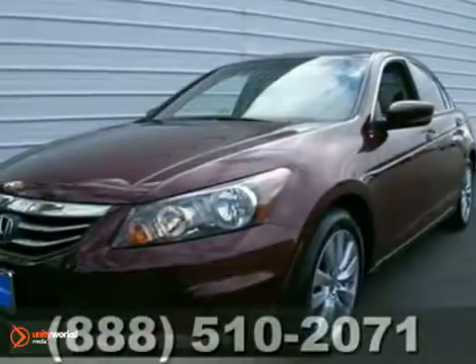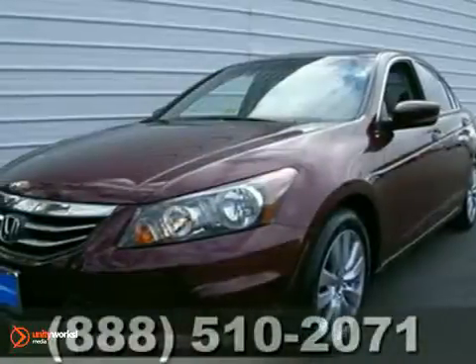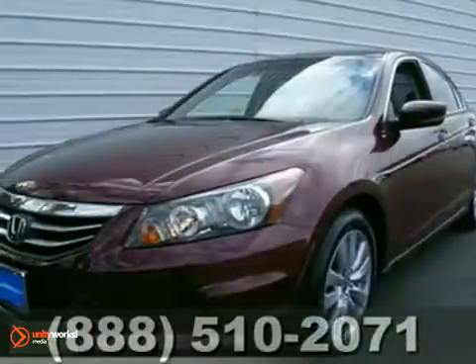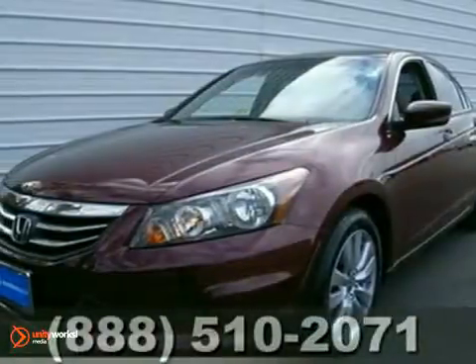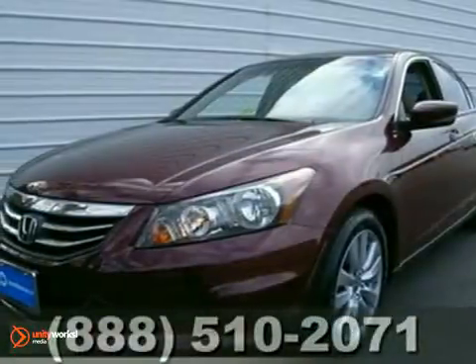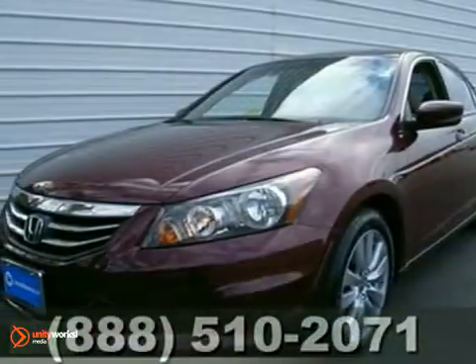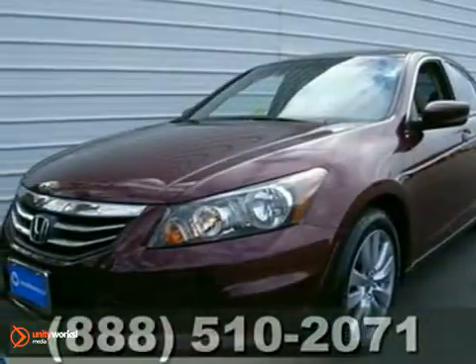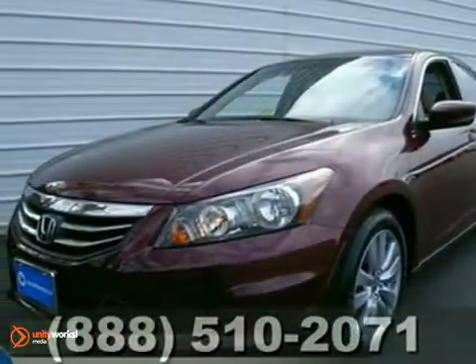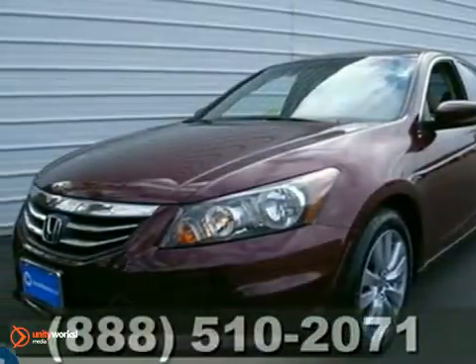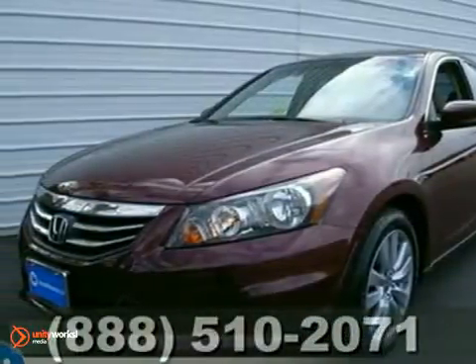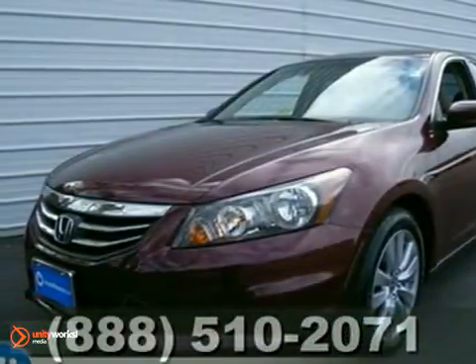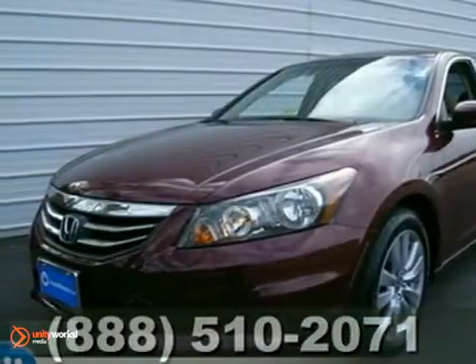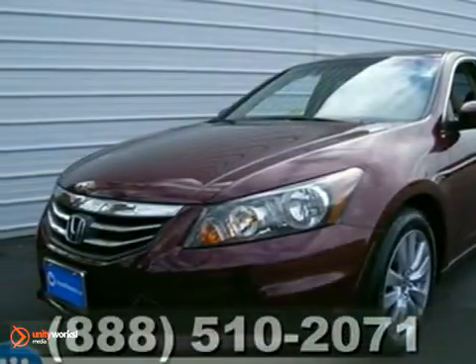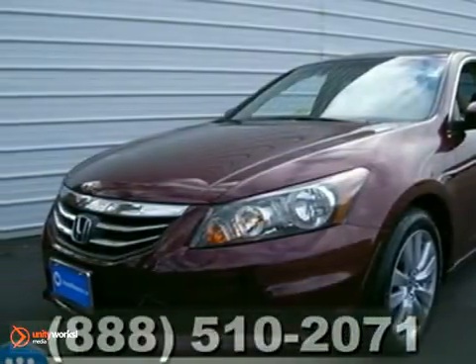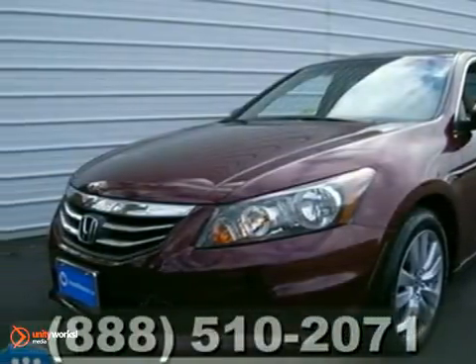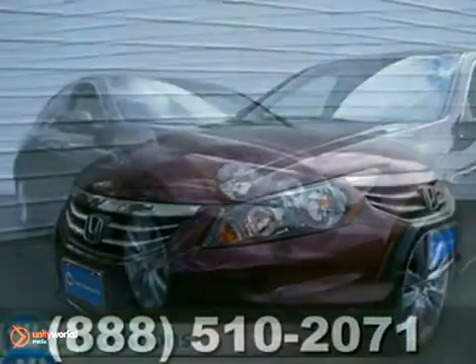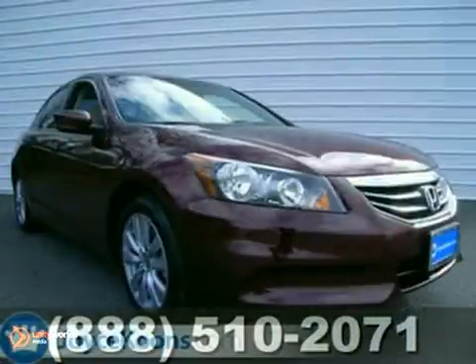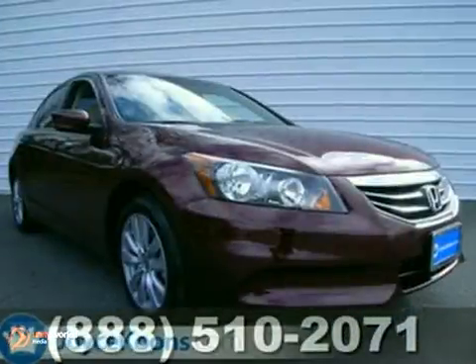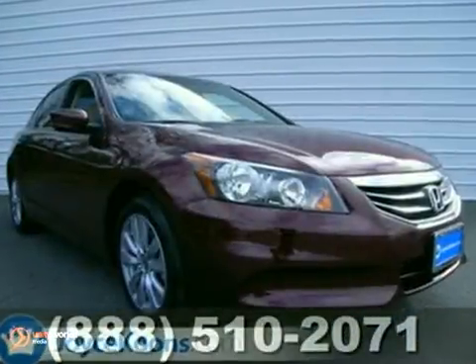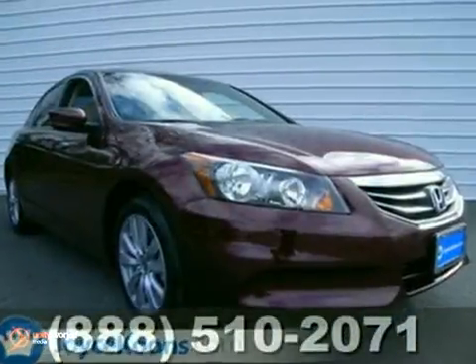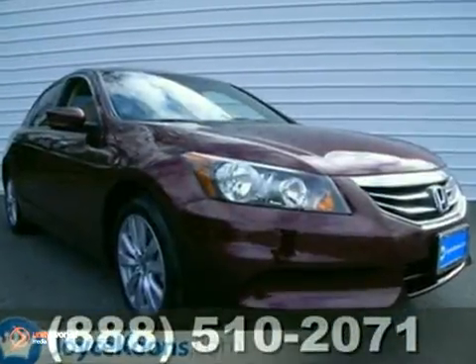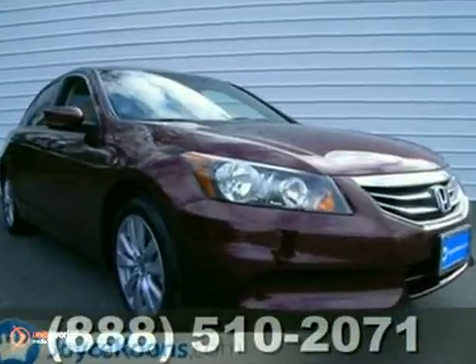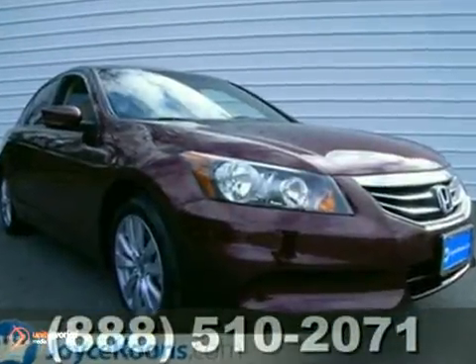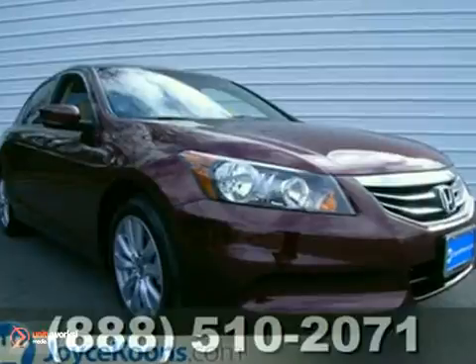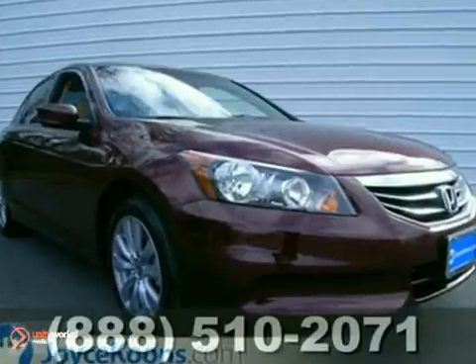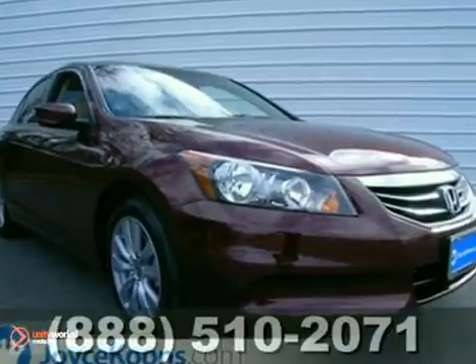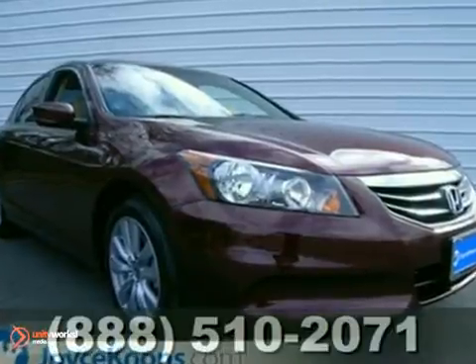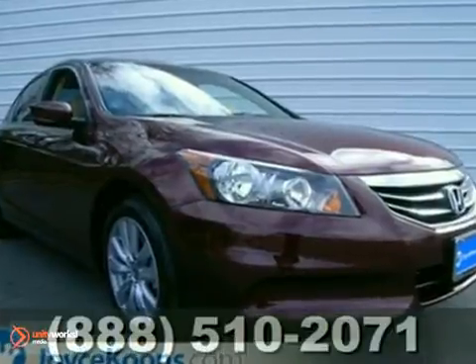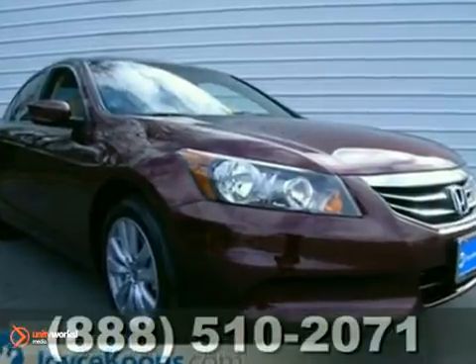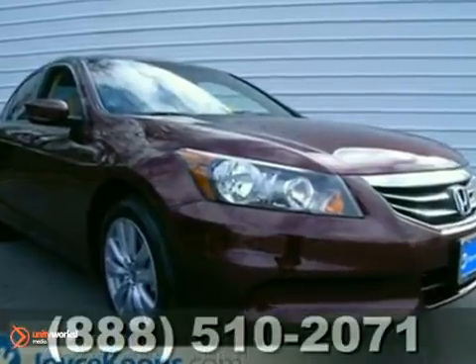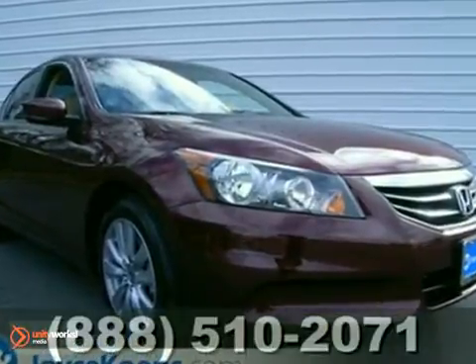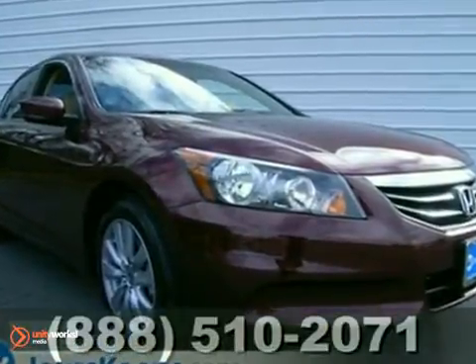We think you'll like this 2011 Honda Accord EXL. It's the perfect car for today's economy. It's stunning.